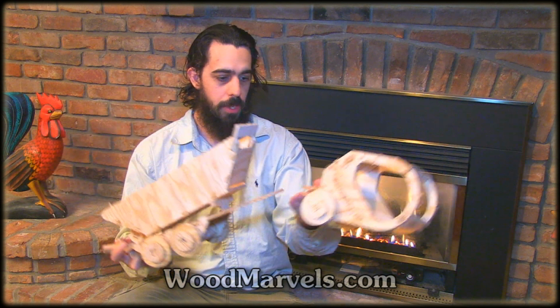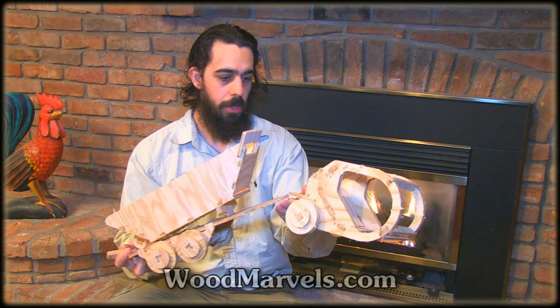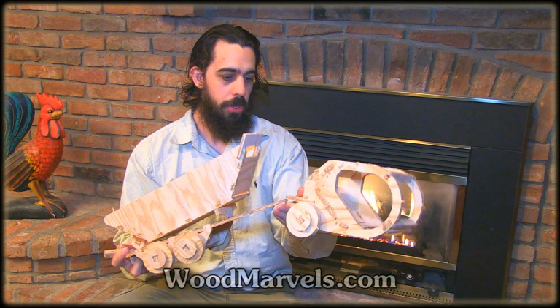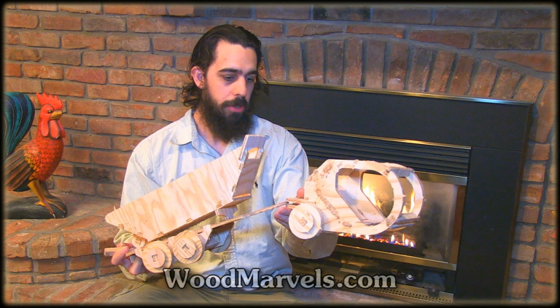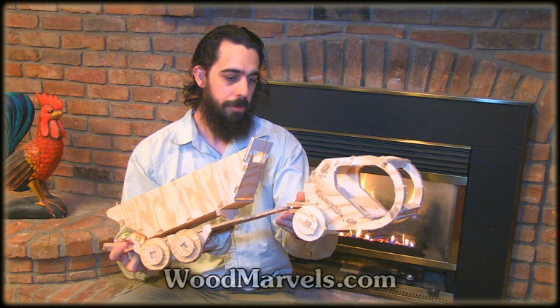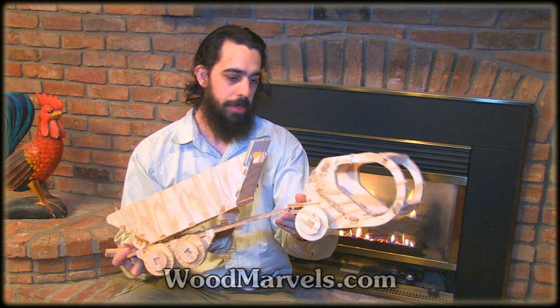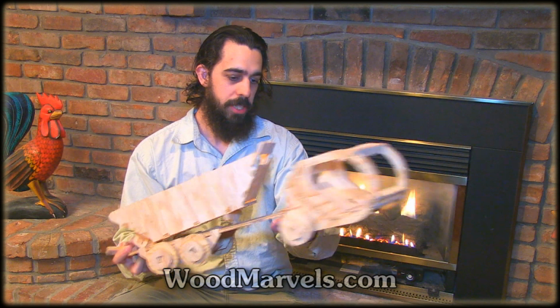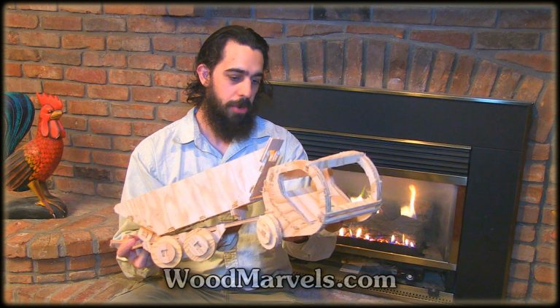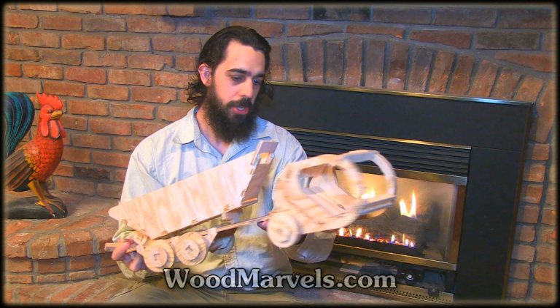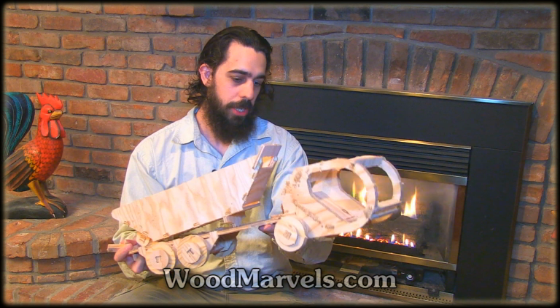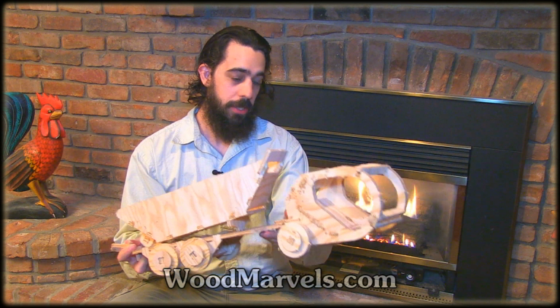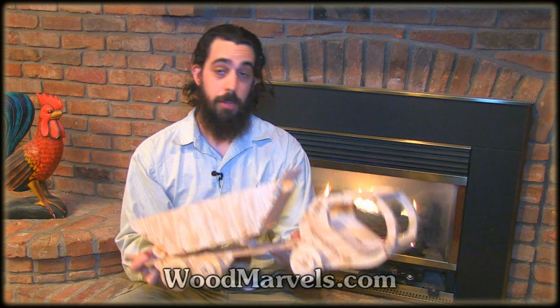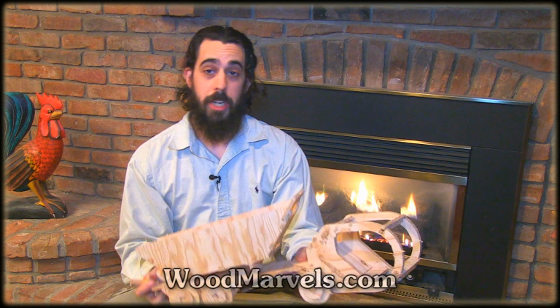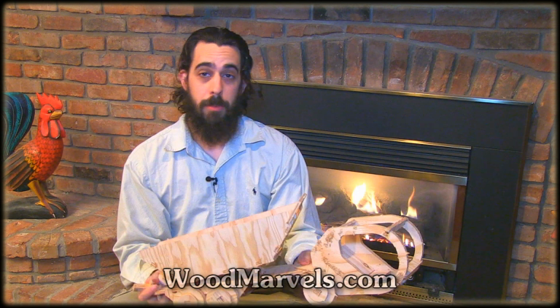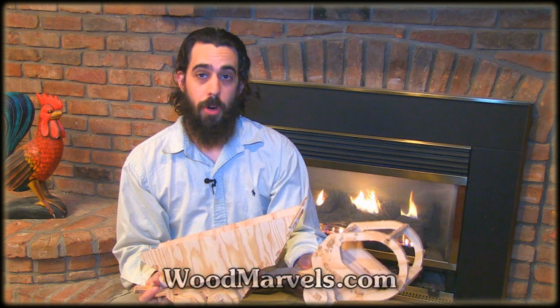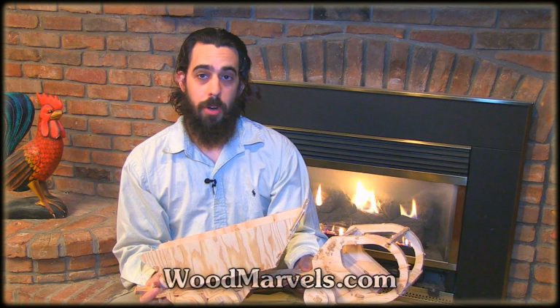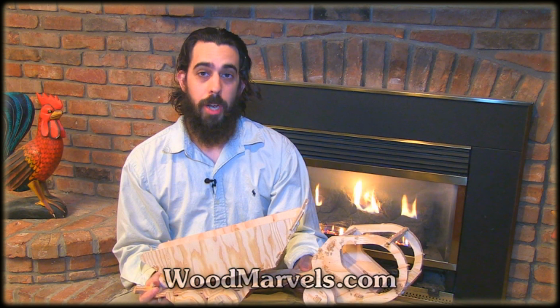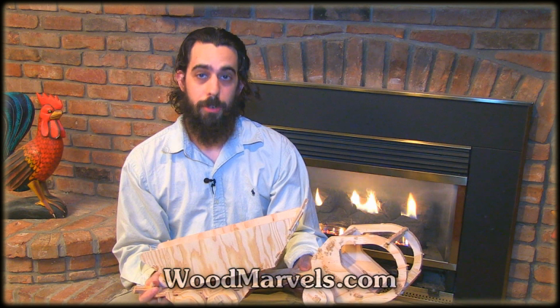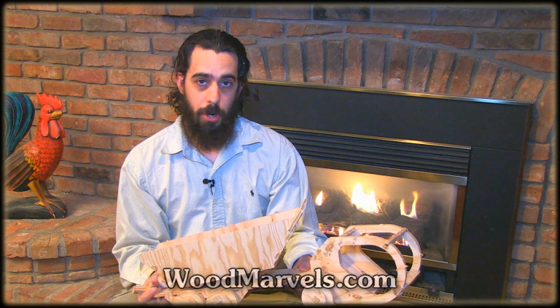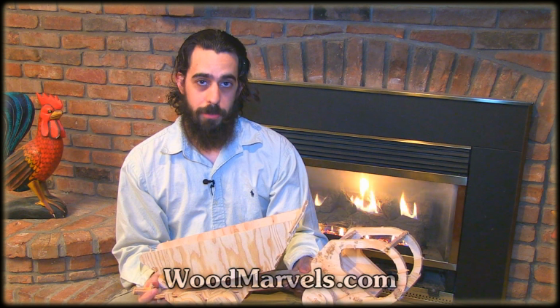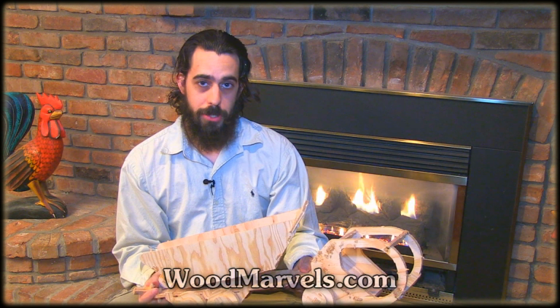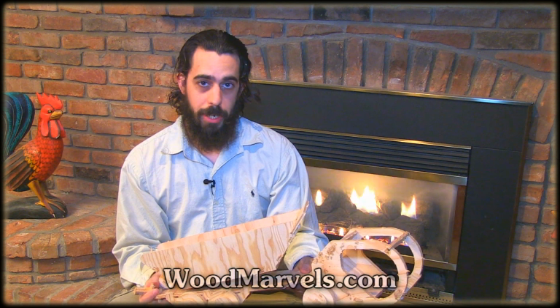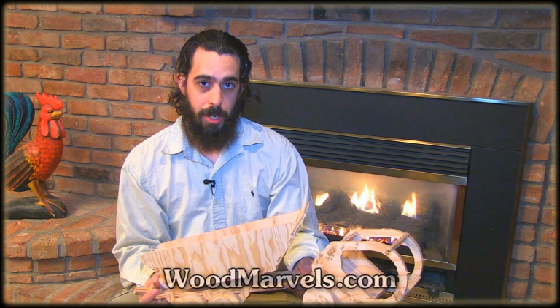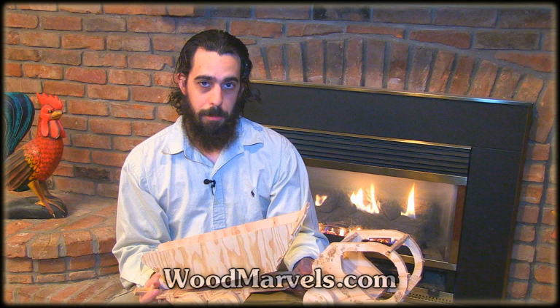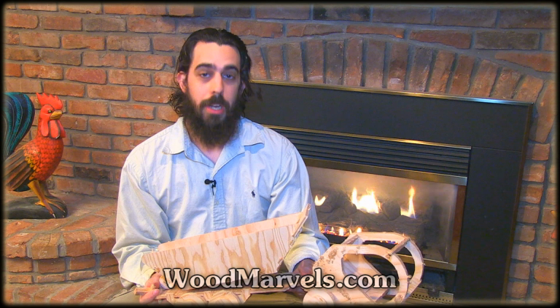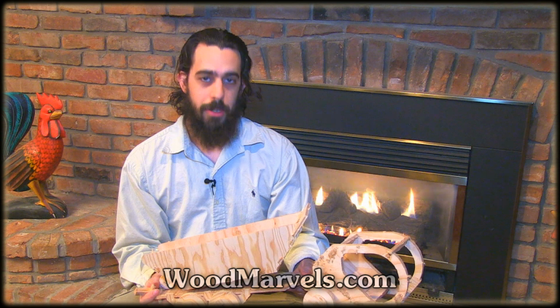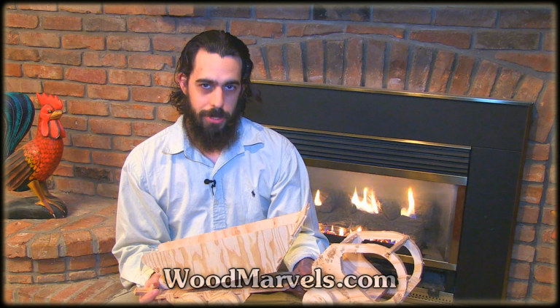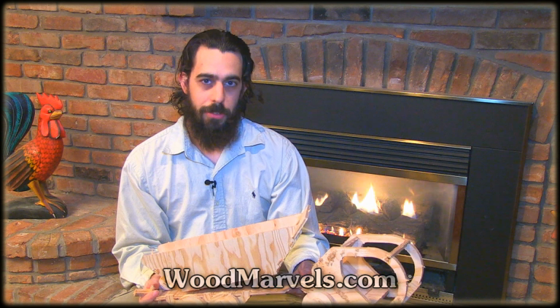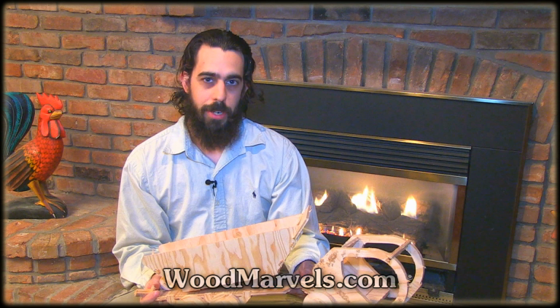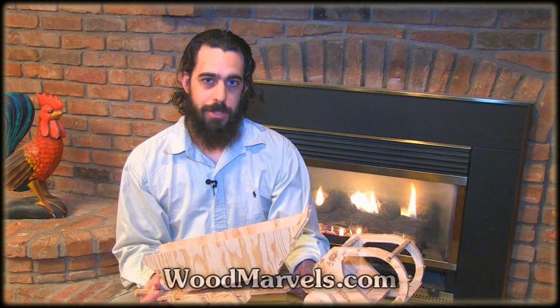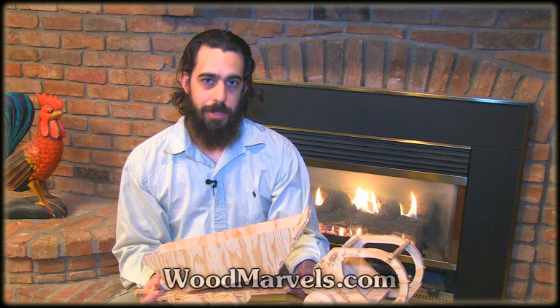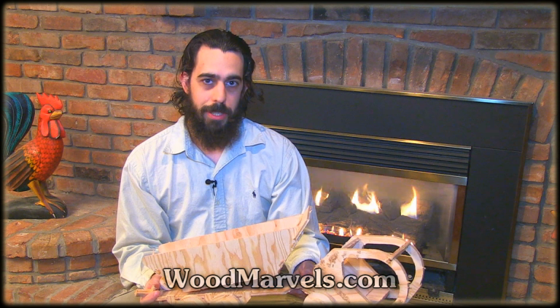You can find this project and many more at woodmarvels.com. I'll see you in the next video.